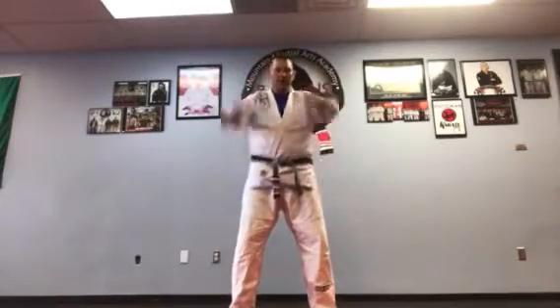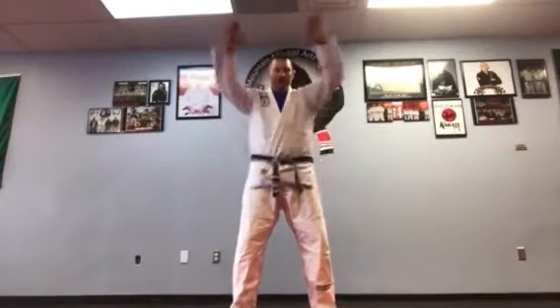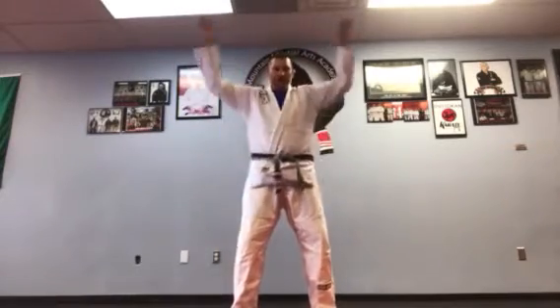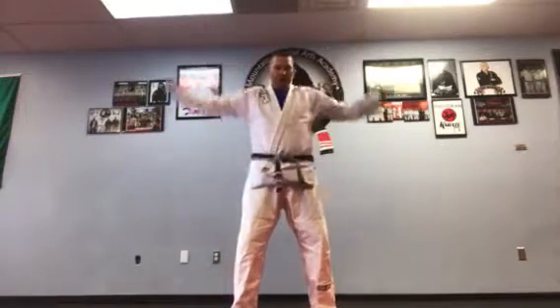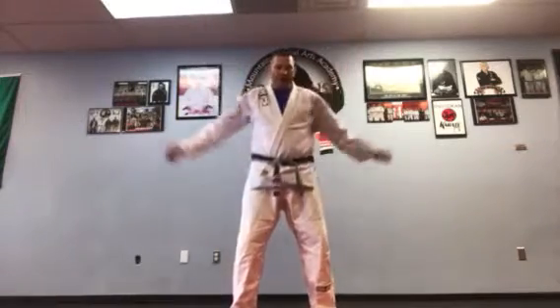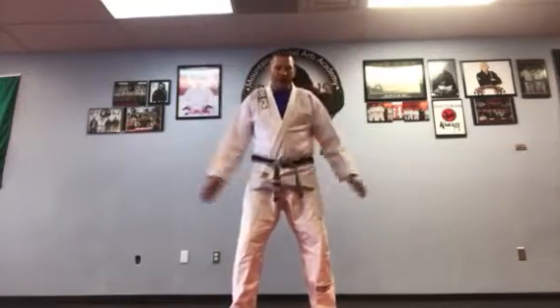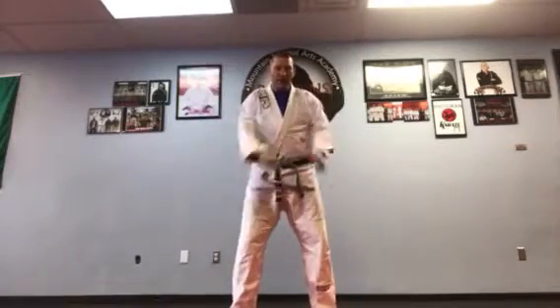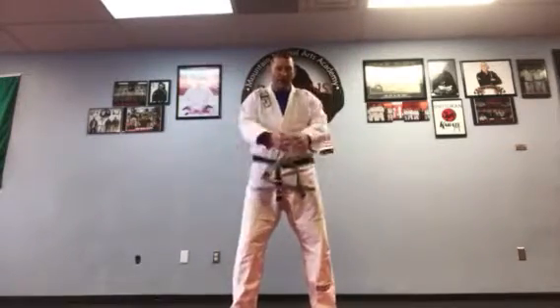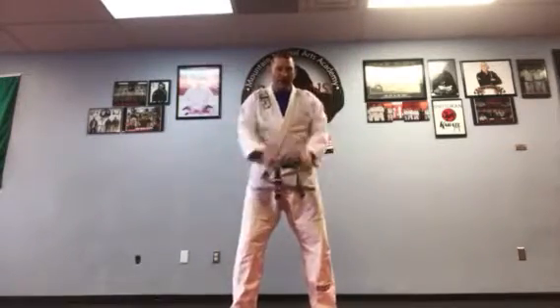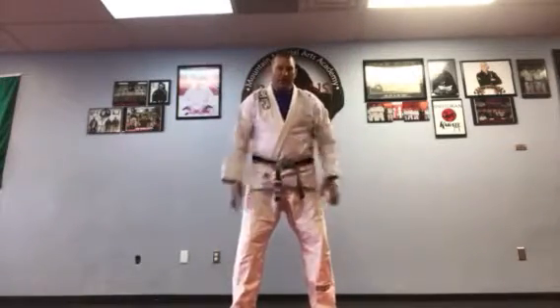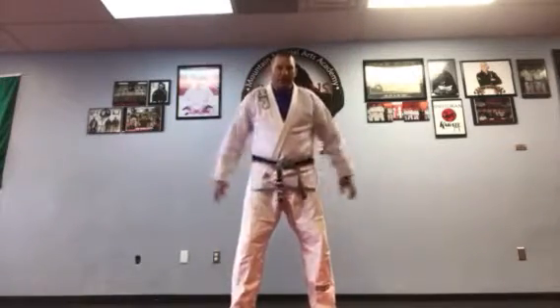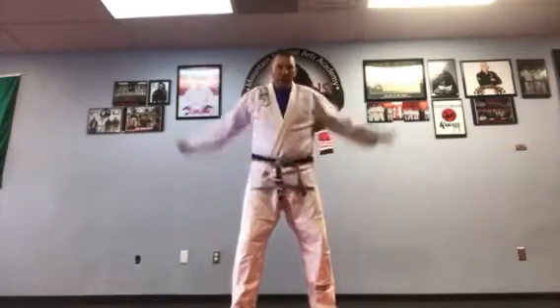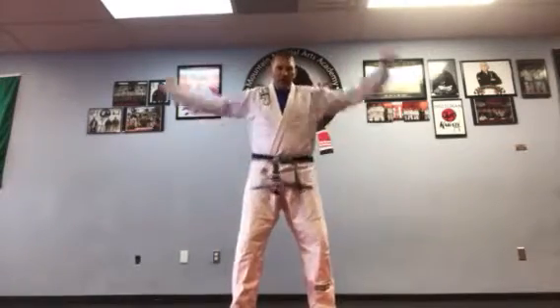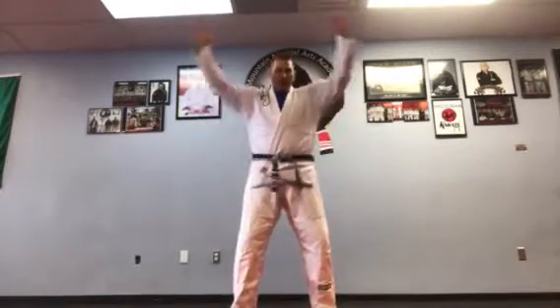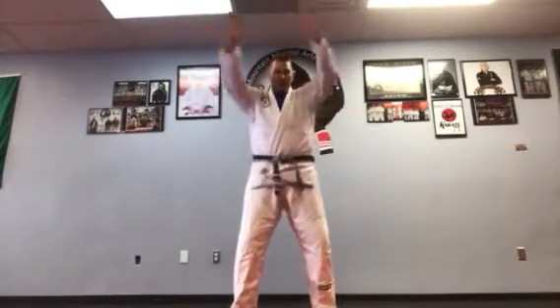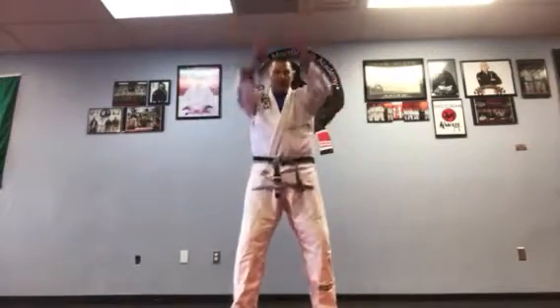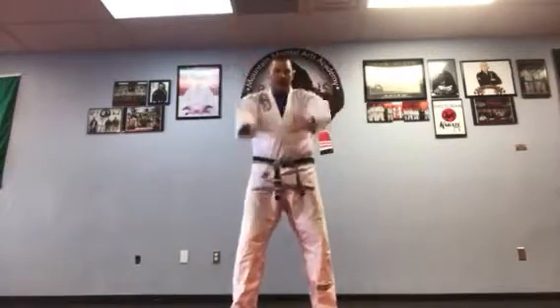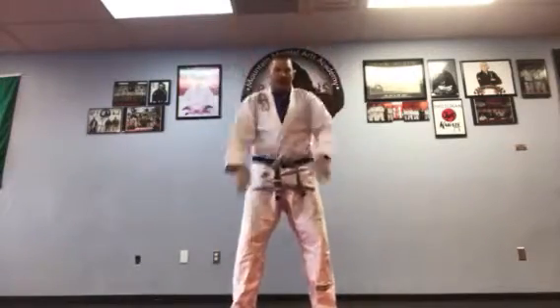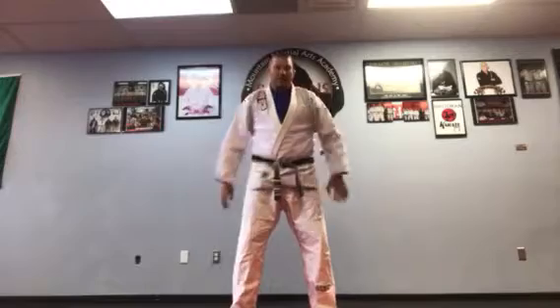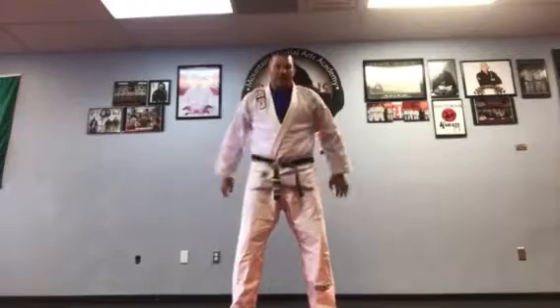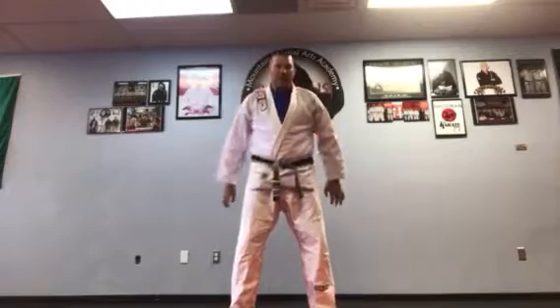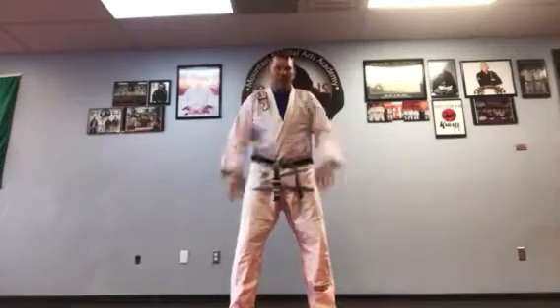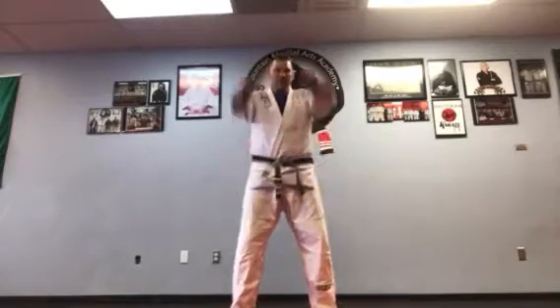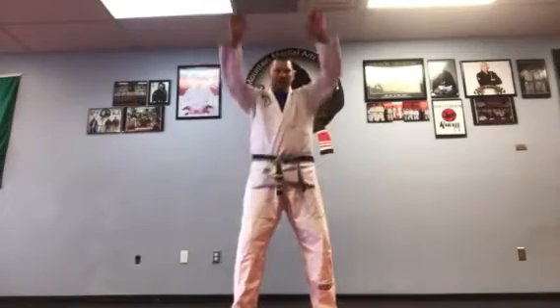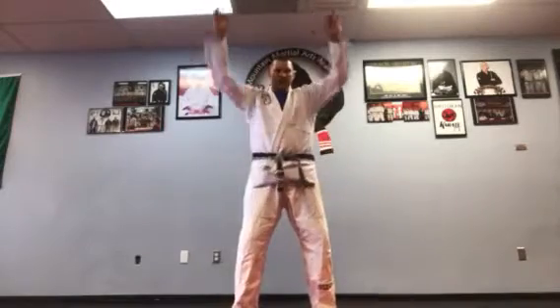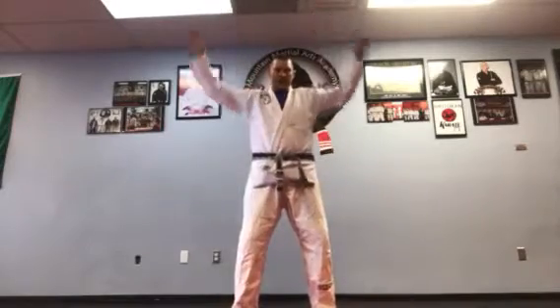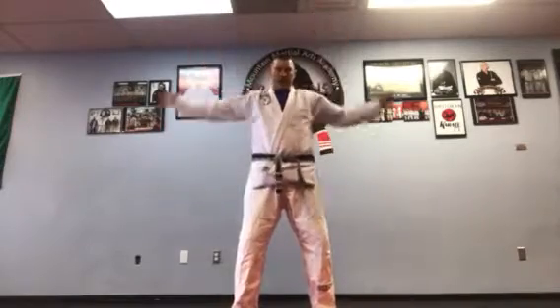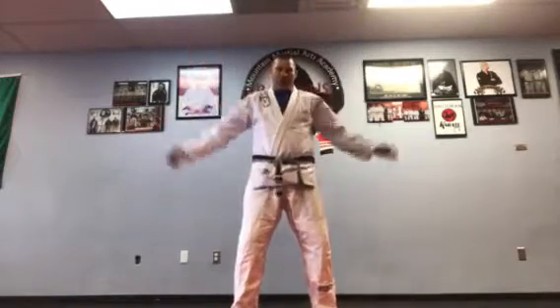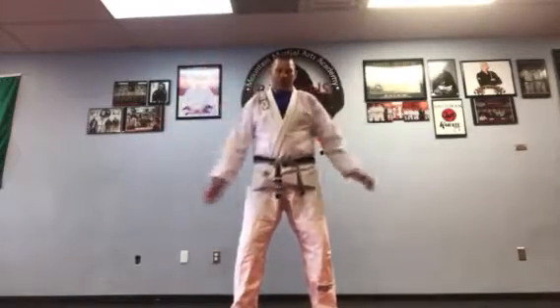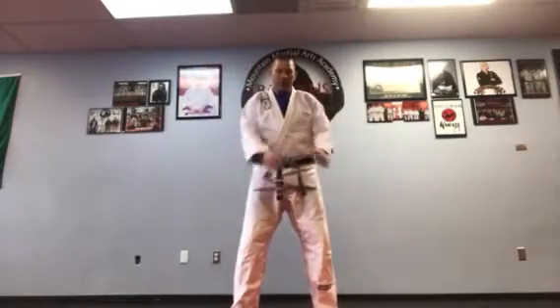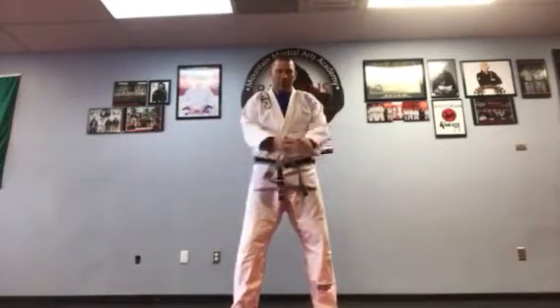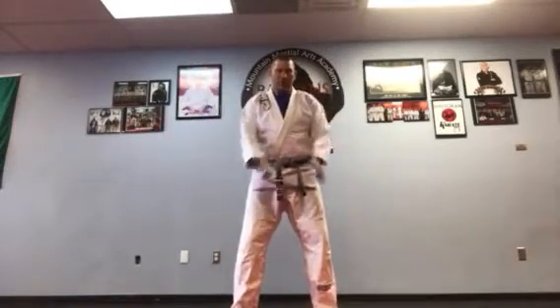Bring them up, bring them back. Bring them up and back. Back and forth. Bring them up, bring them back.